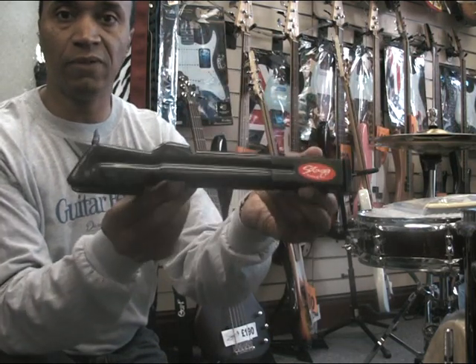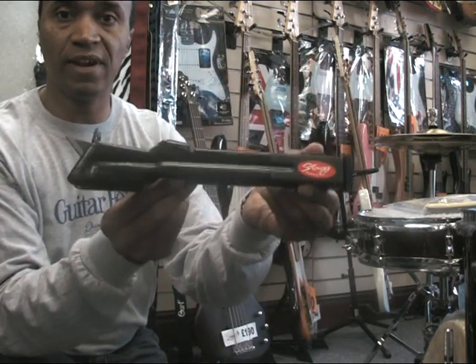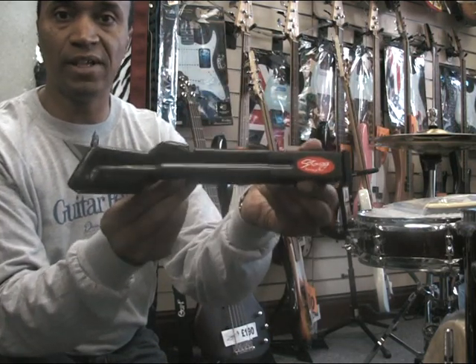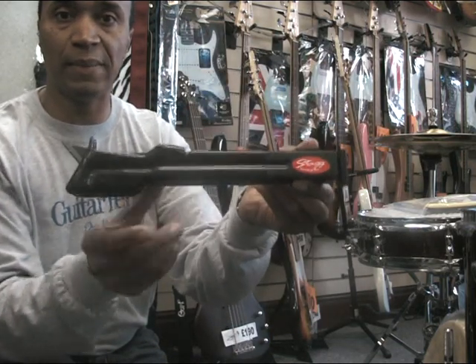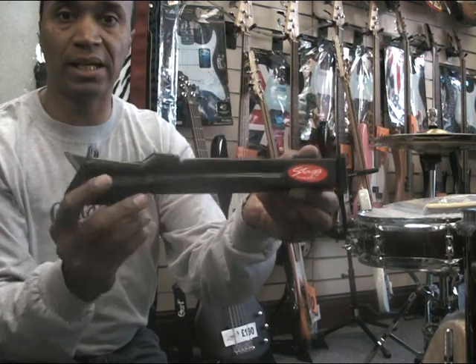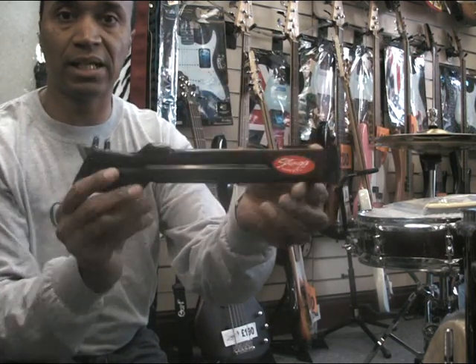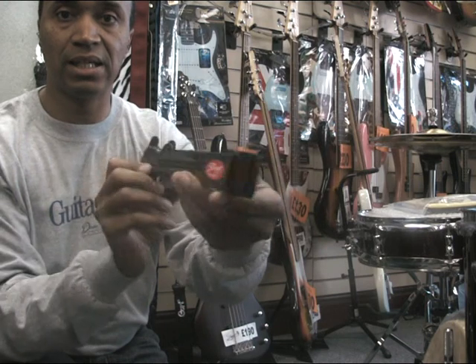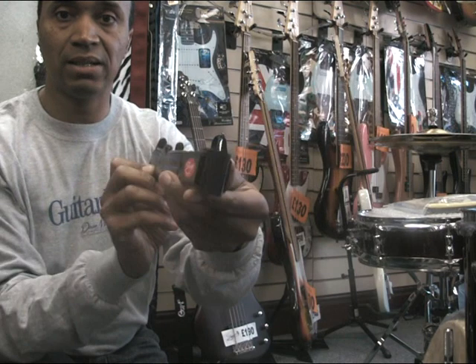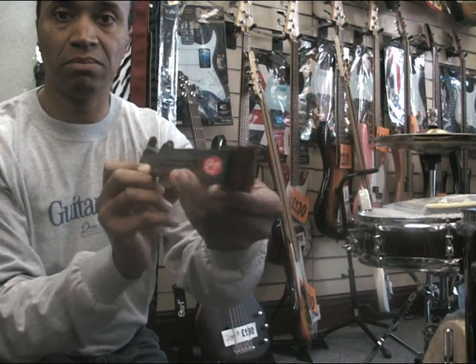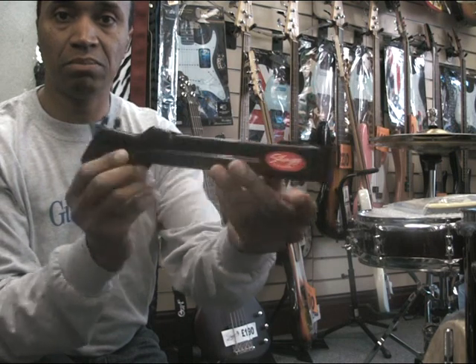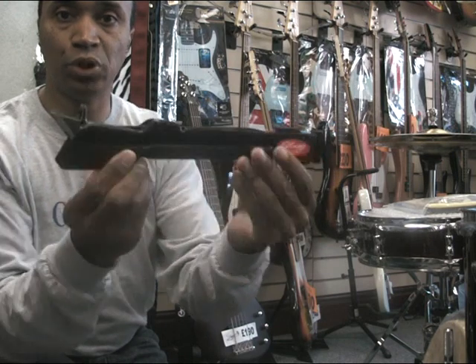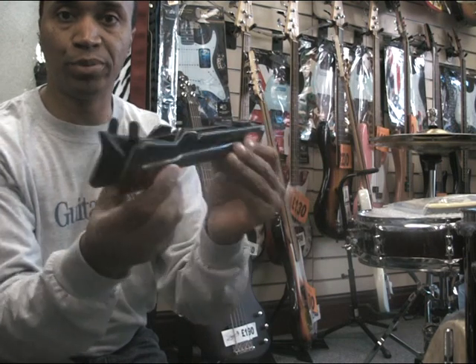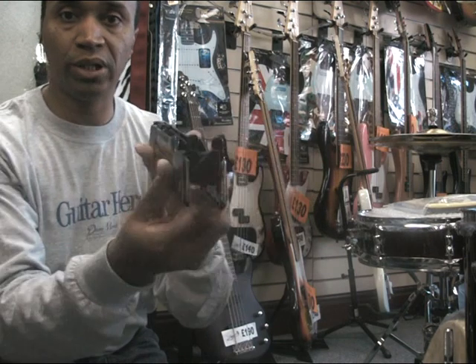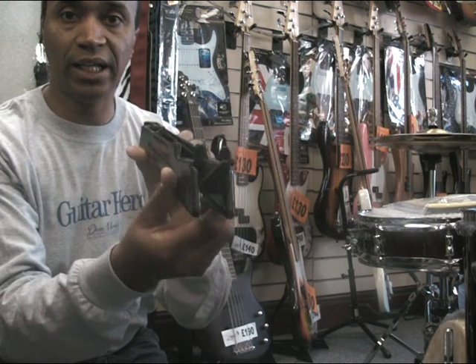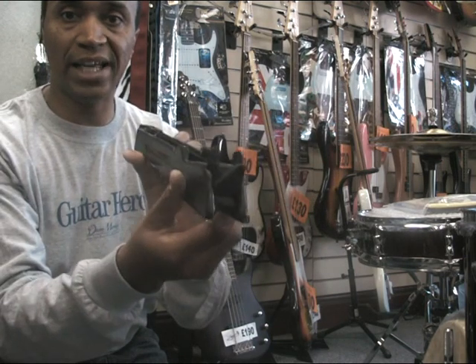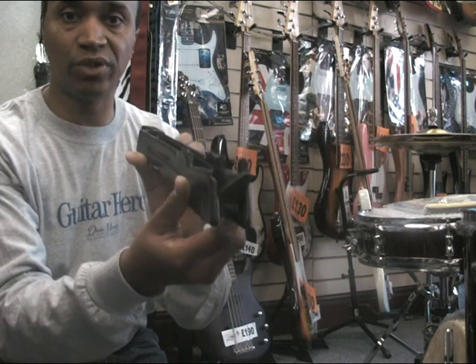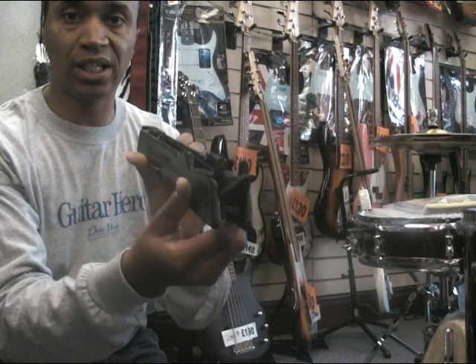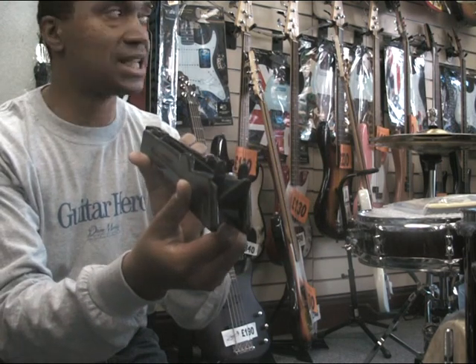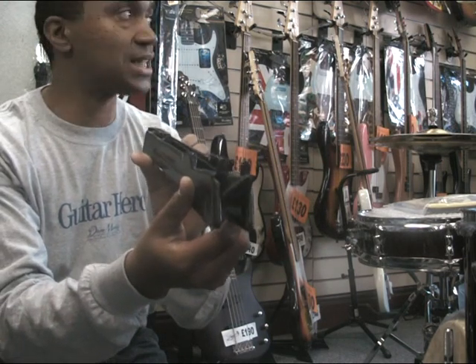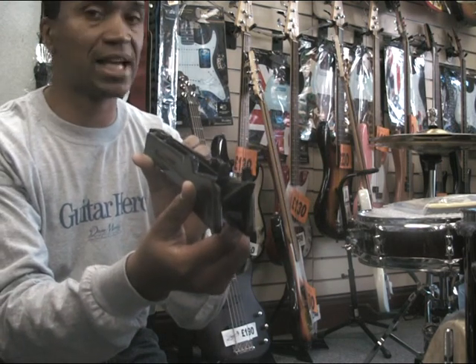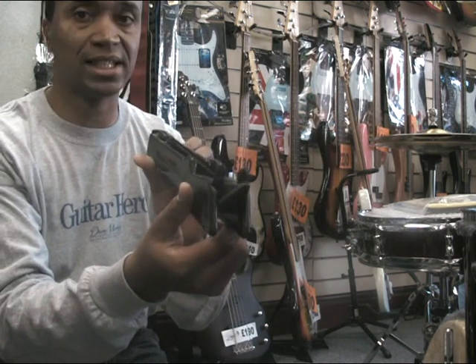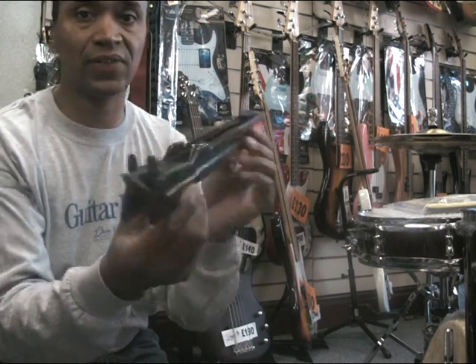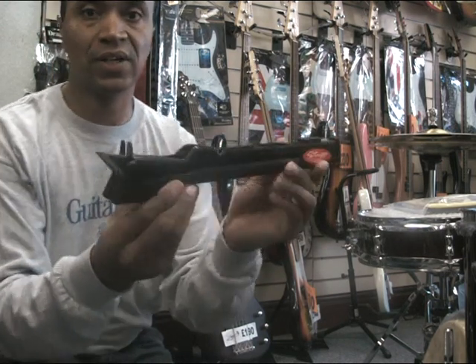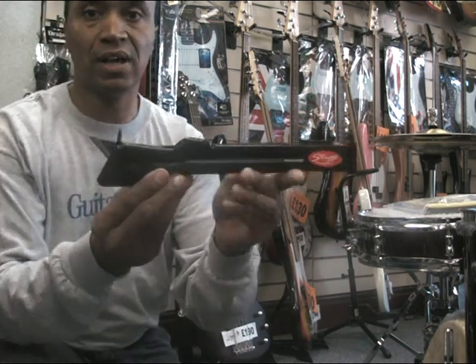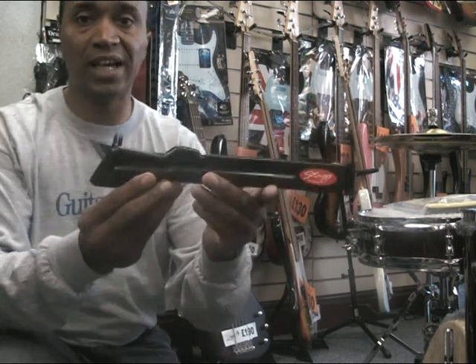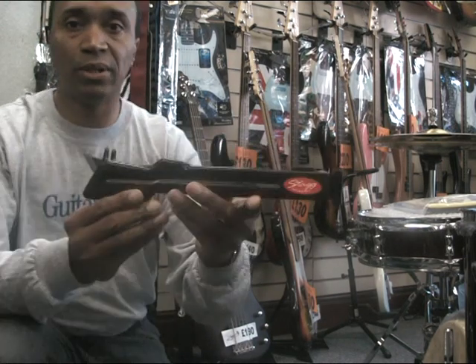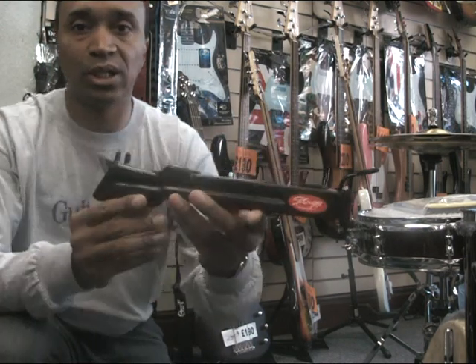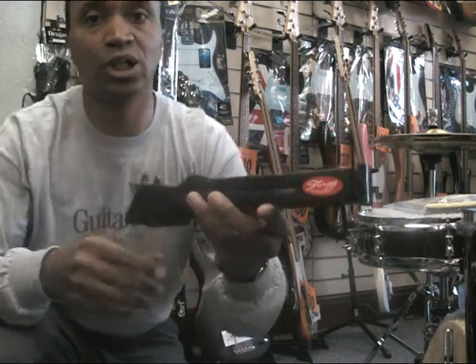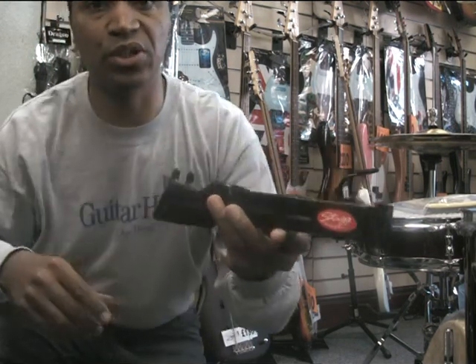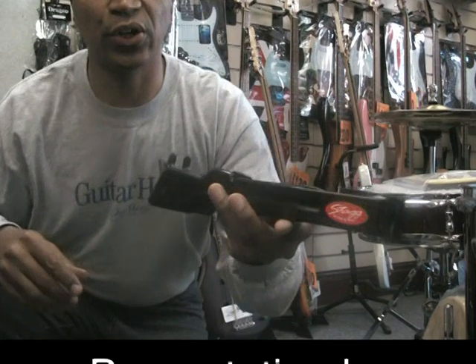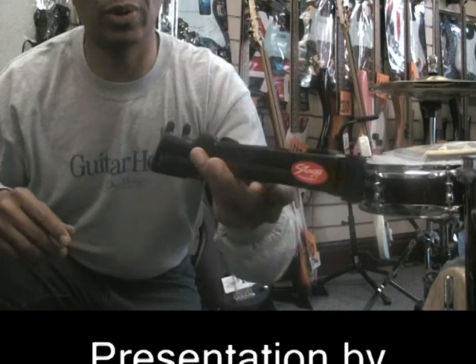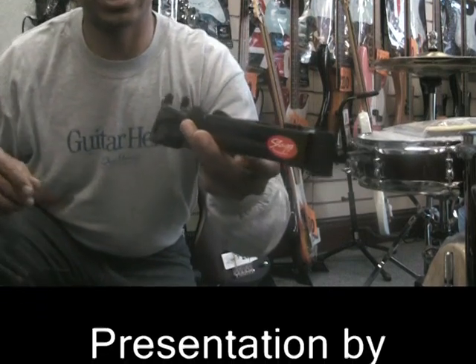Very compact and portable — the electric guitar stand is available on the Music Corner website.